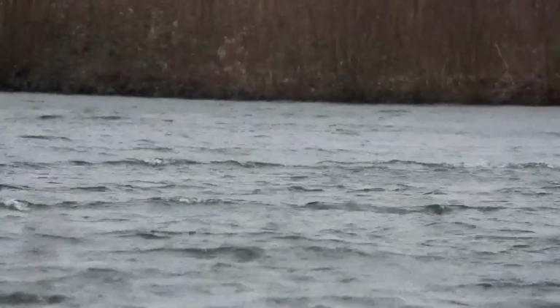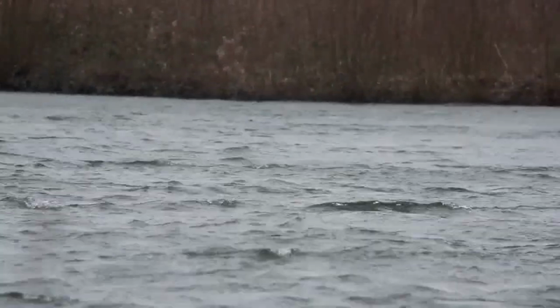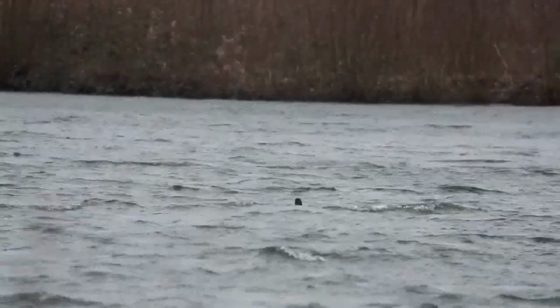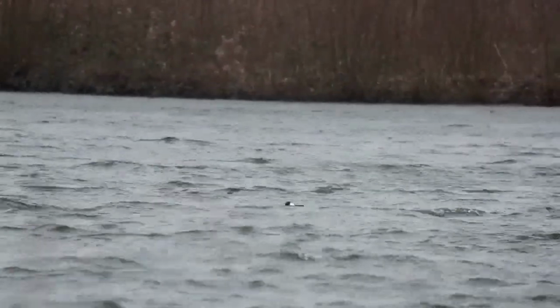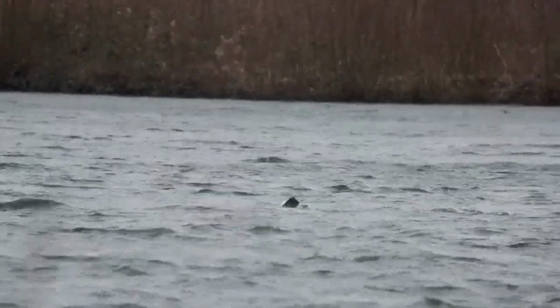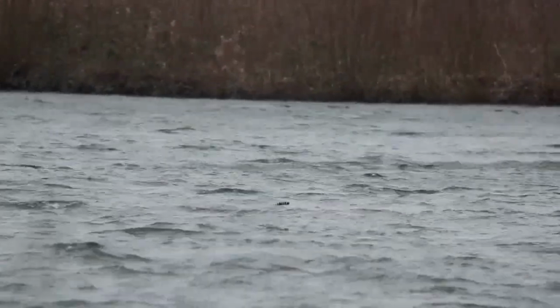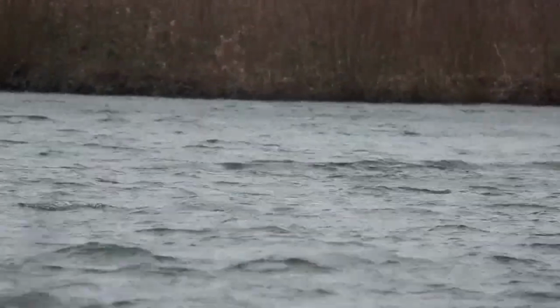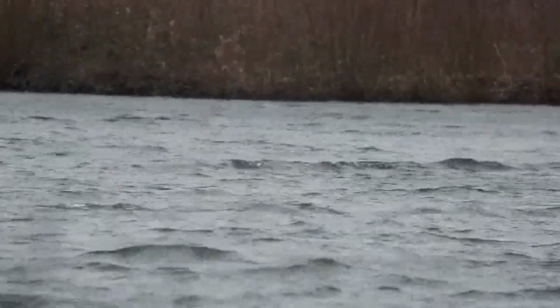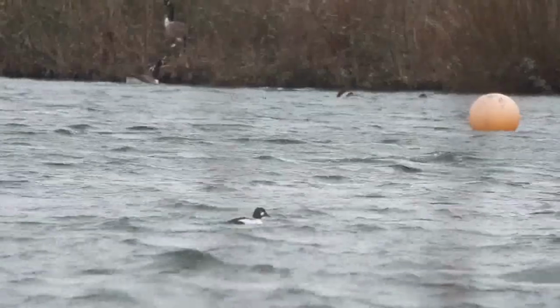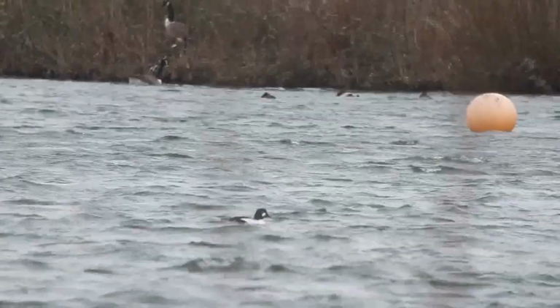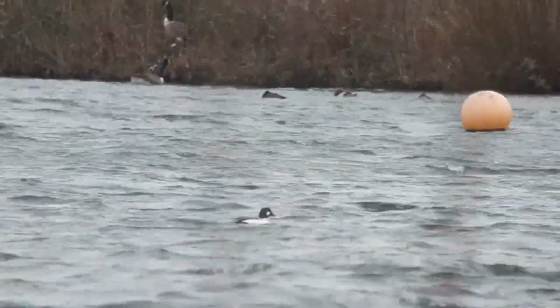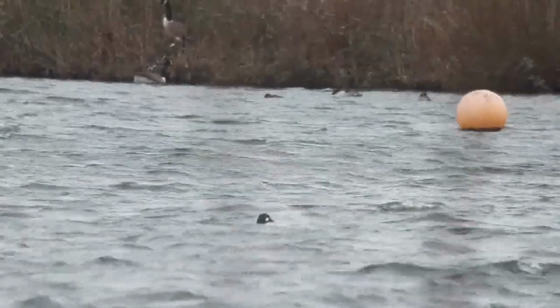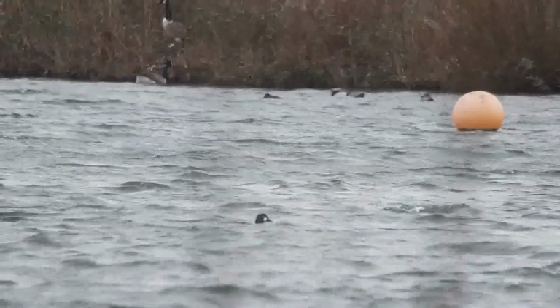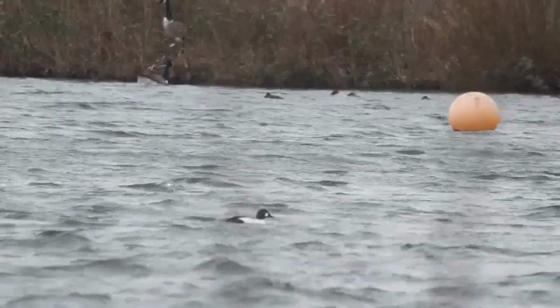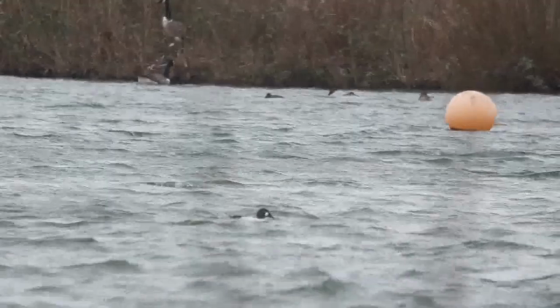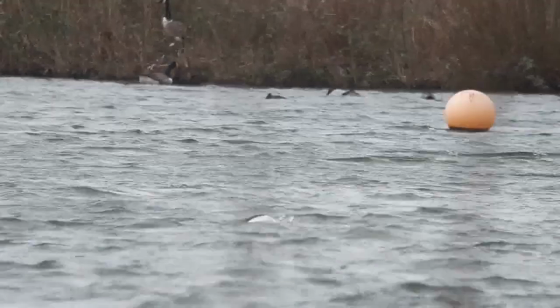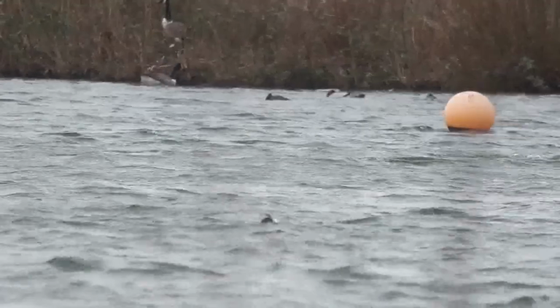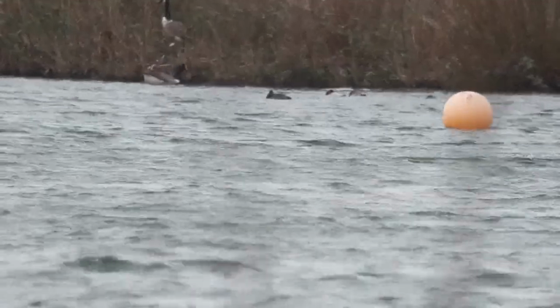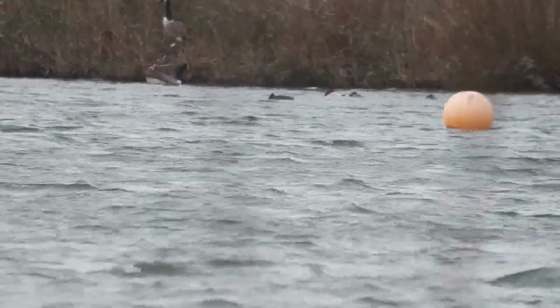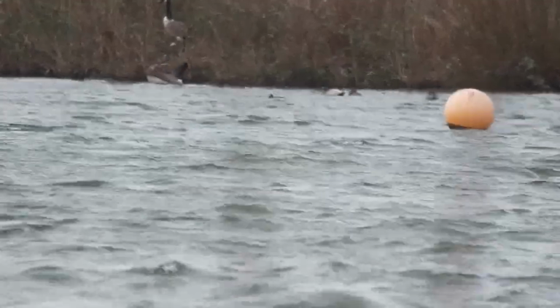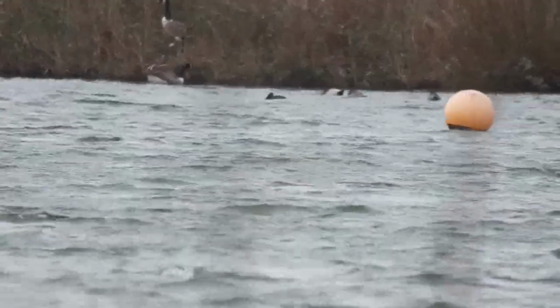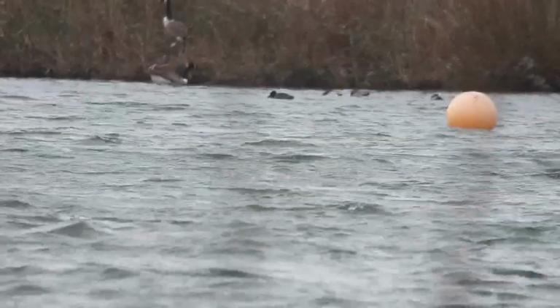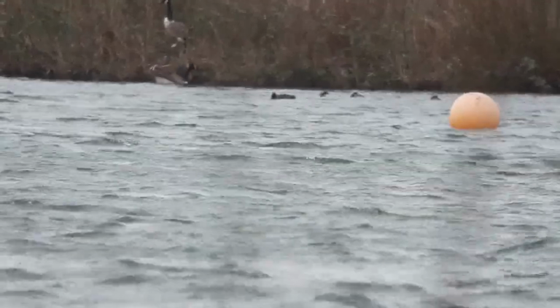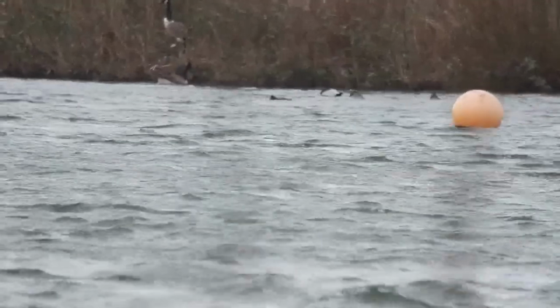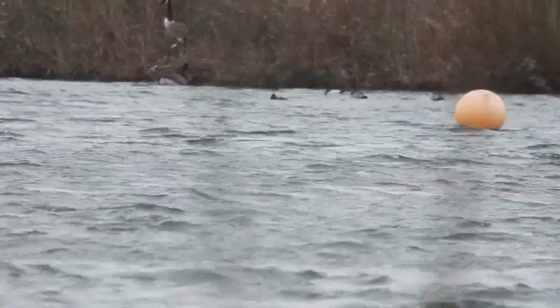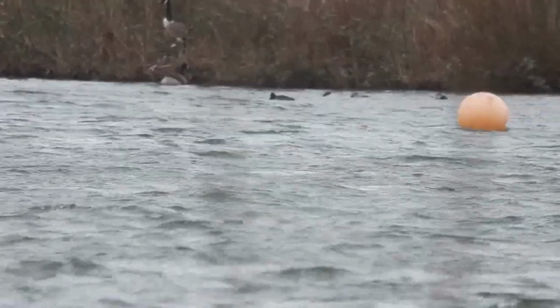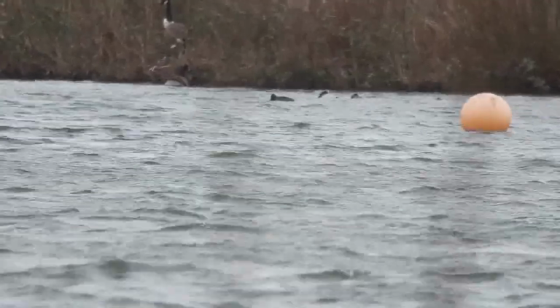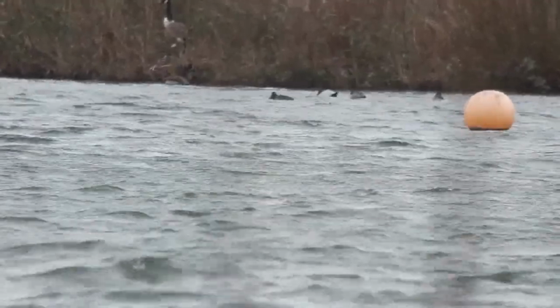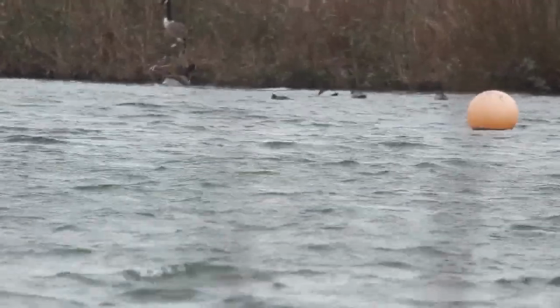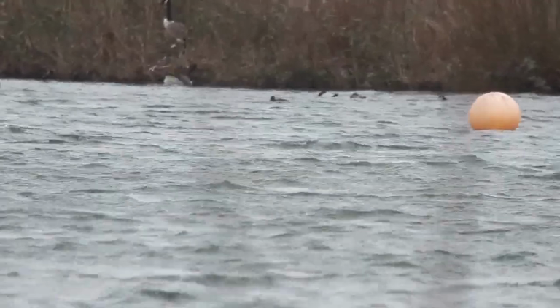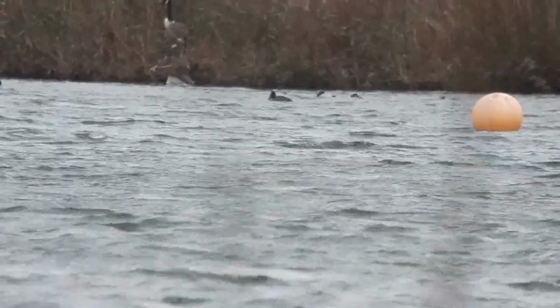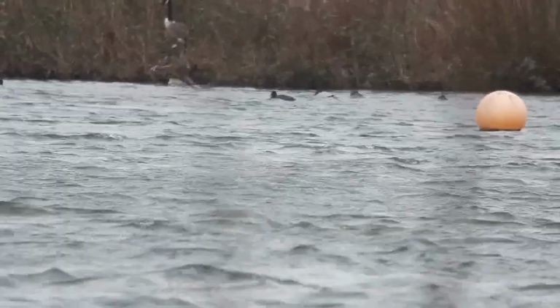Slightly better. In these conditions, in fairness, it's pretty hard work.